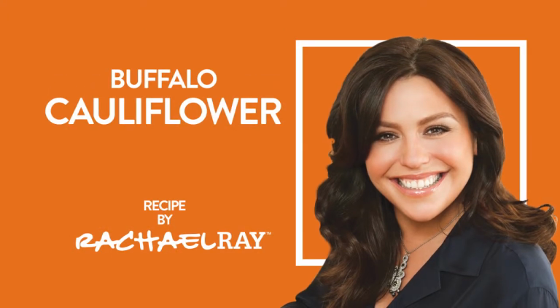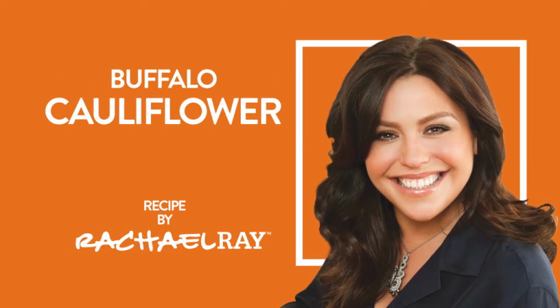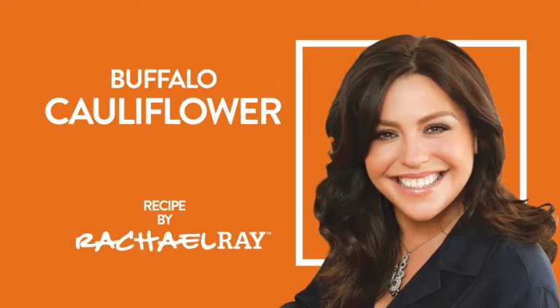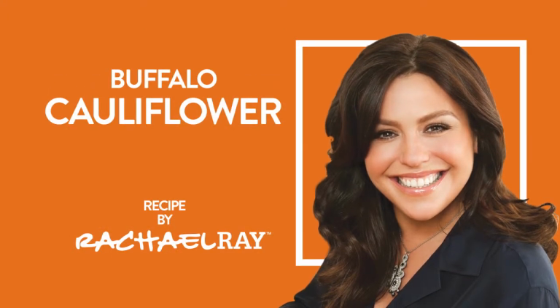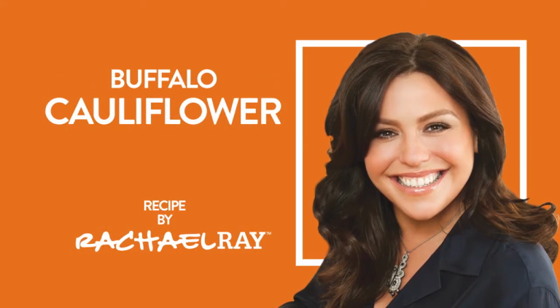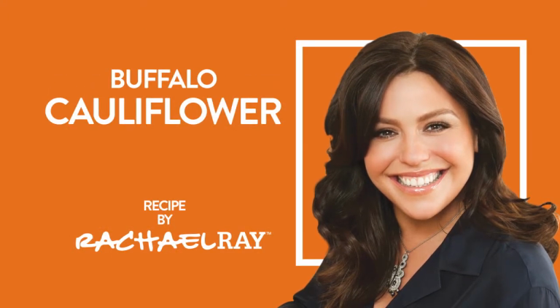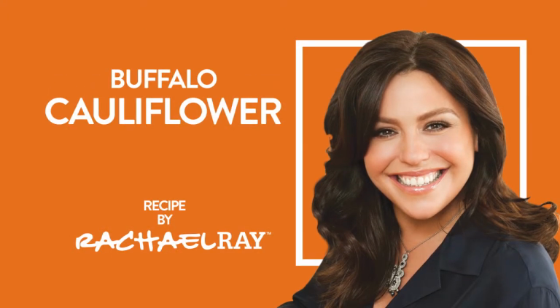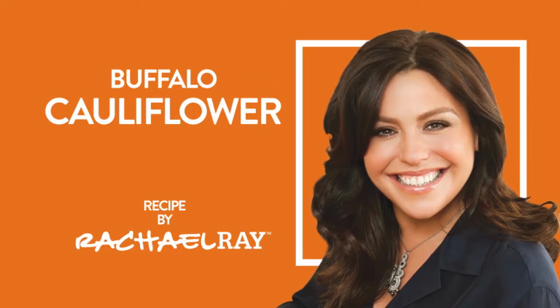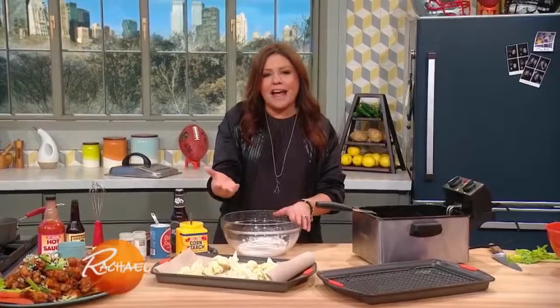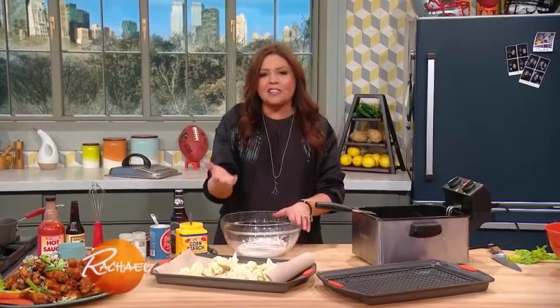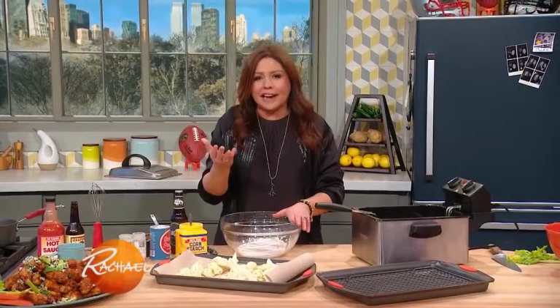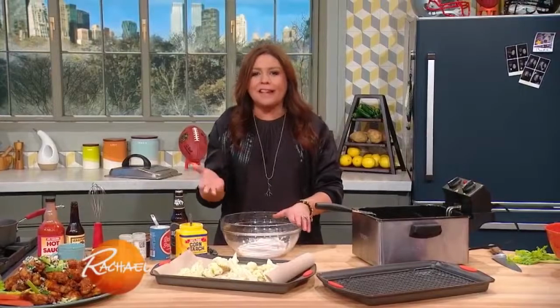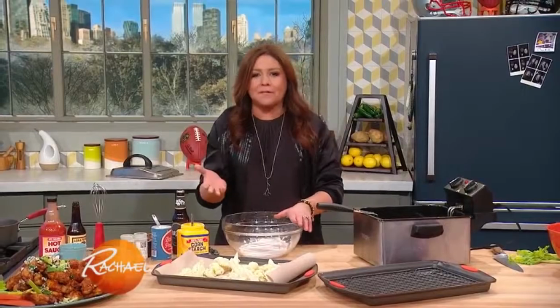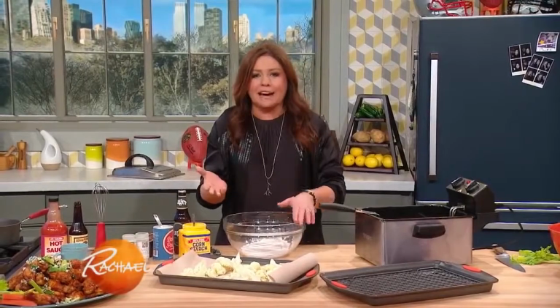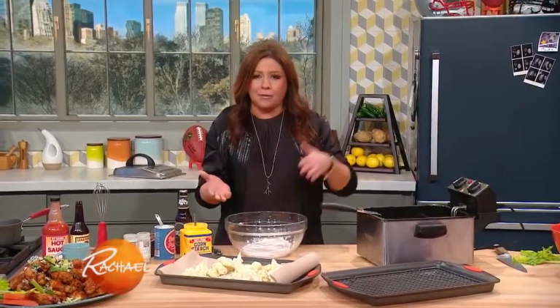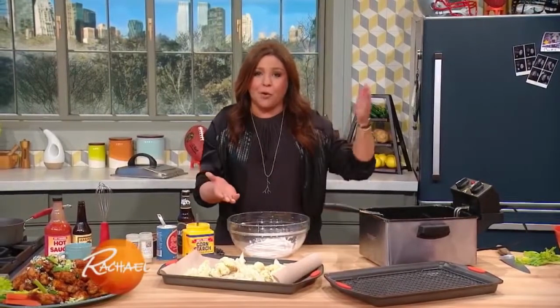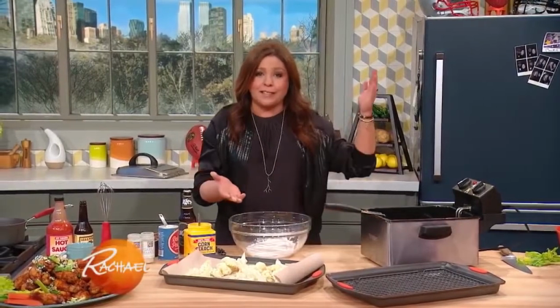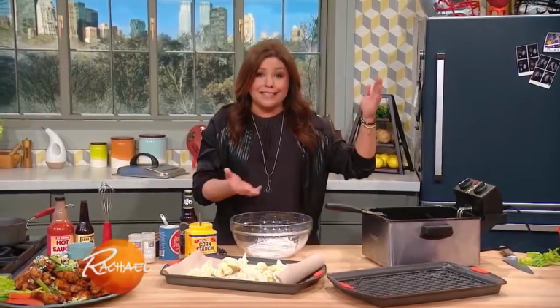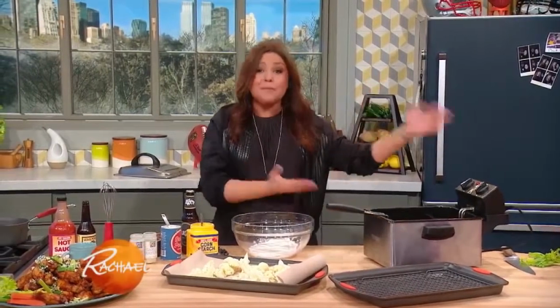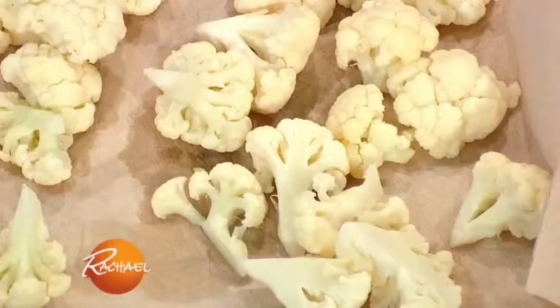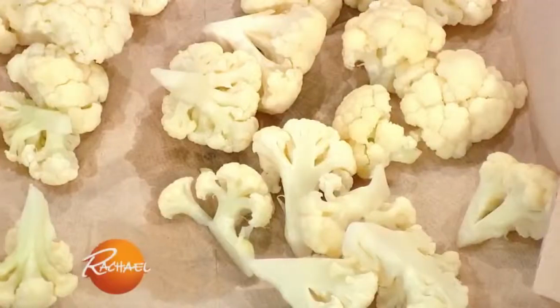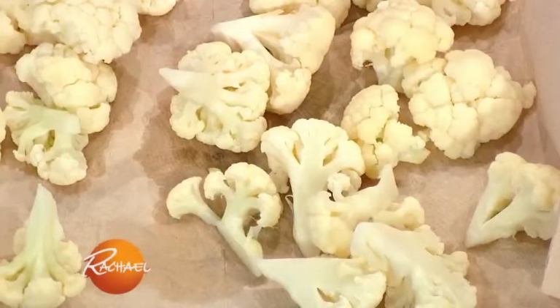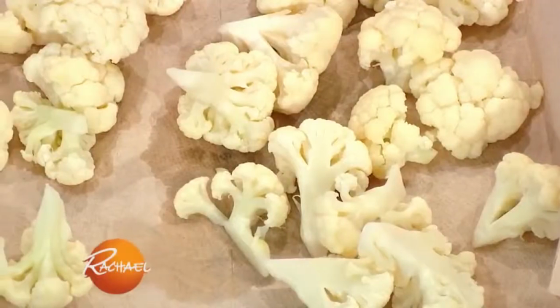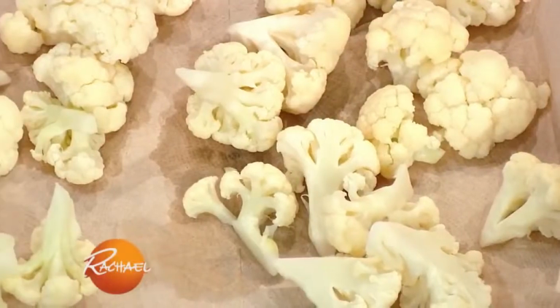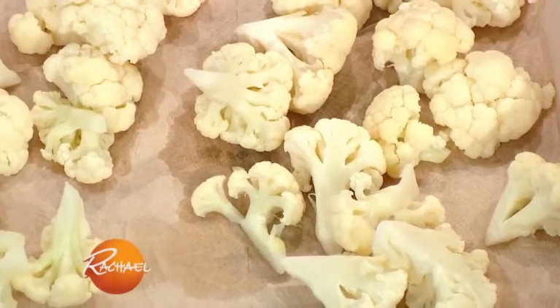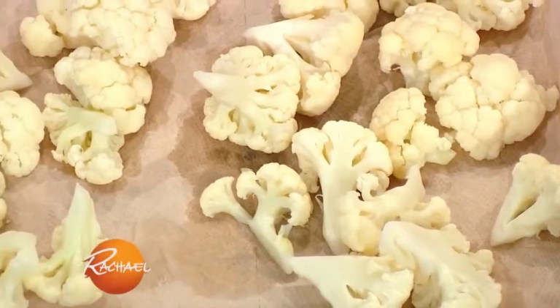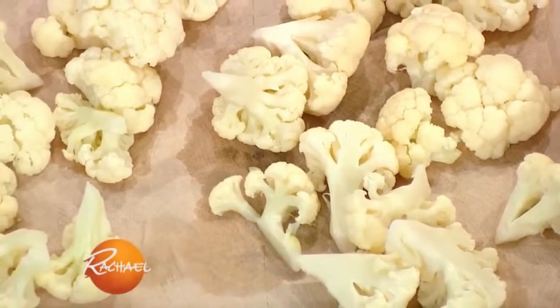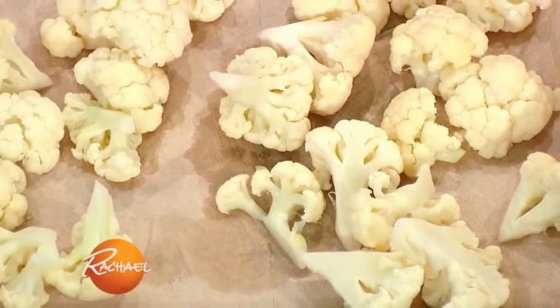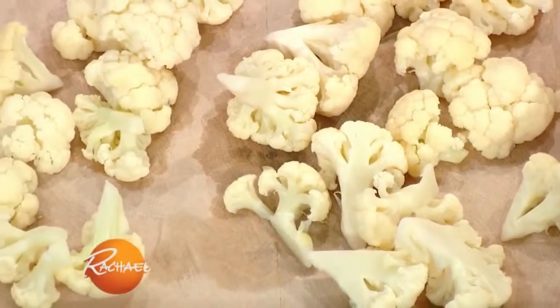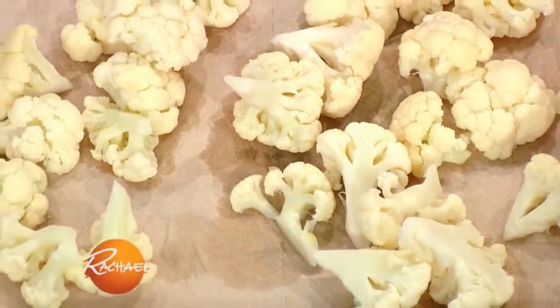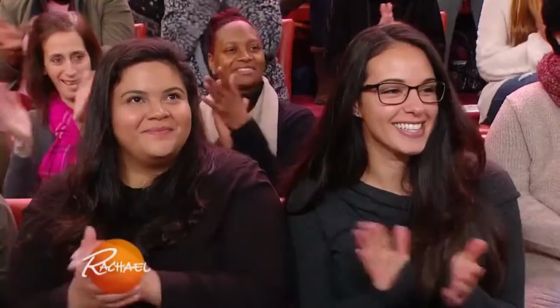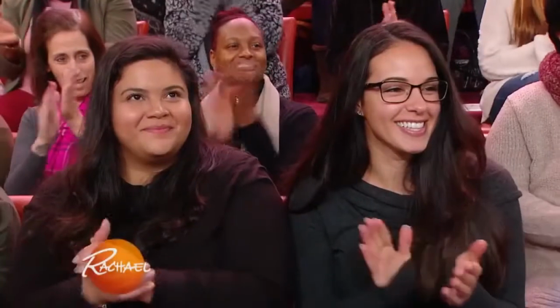We're gonna eat cauliflower, so that'll negate the fact that we're going to deep fry the cauliflower and toss it in buffalo sauce.